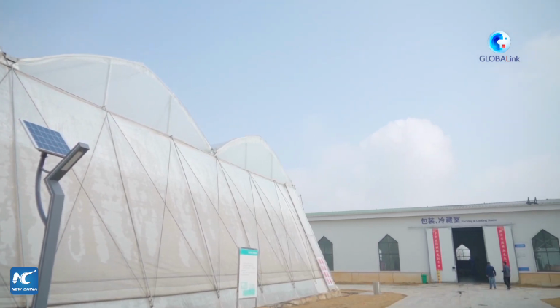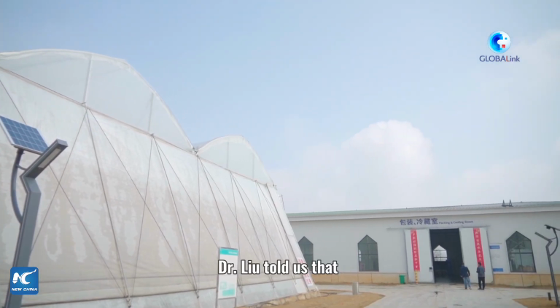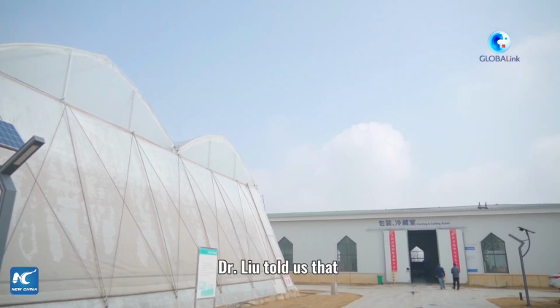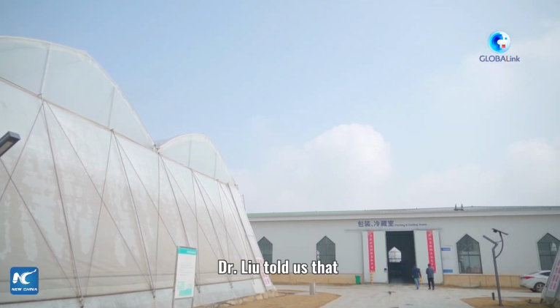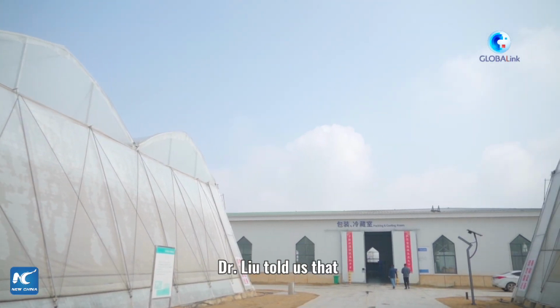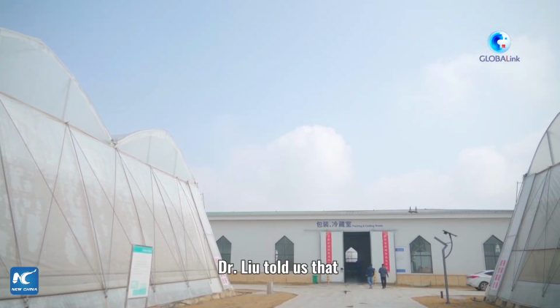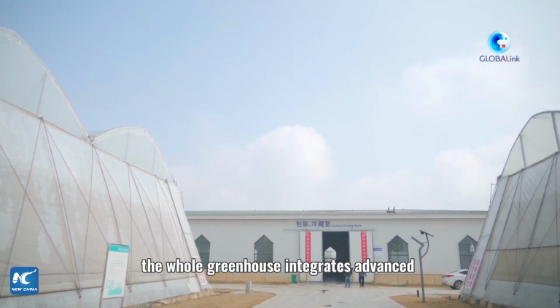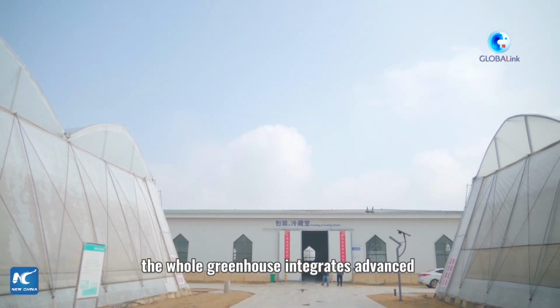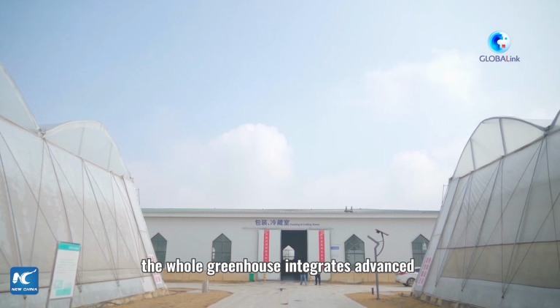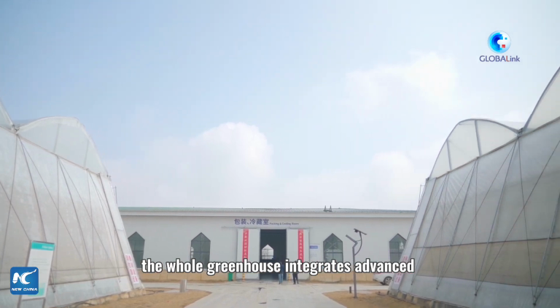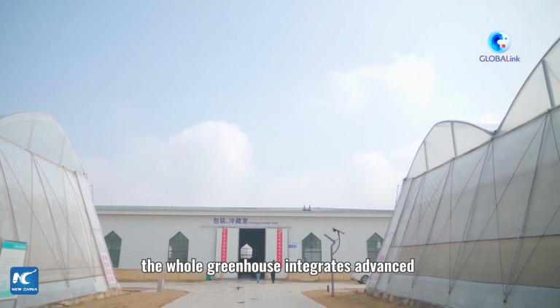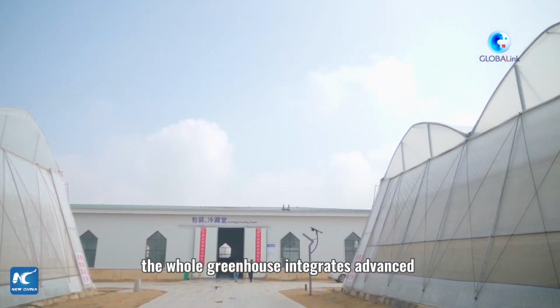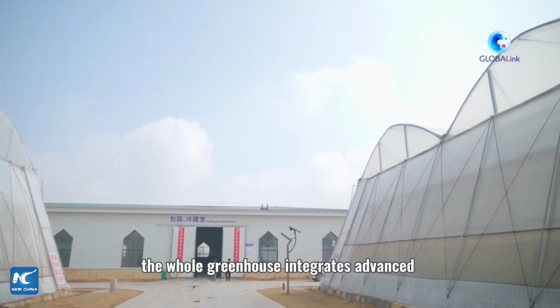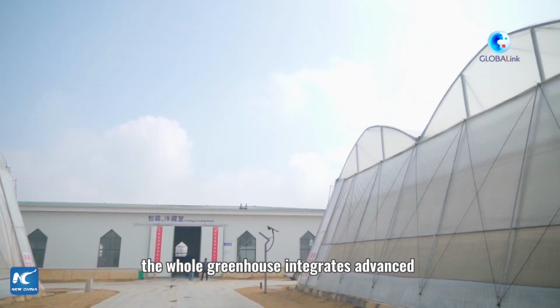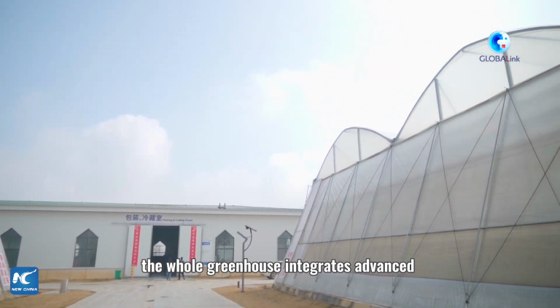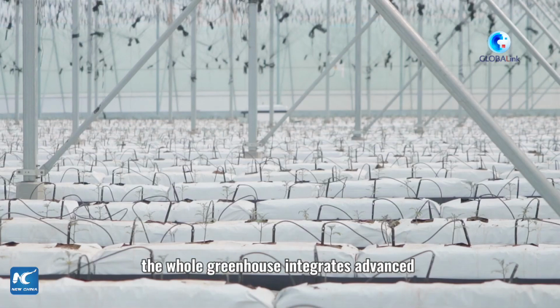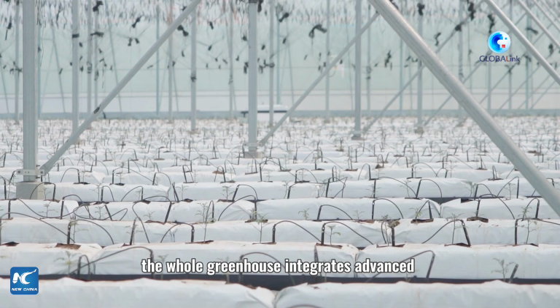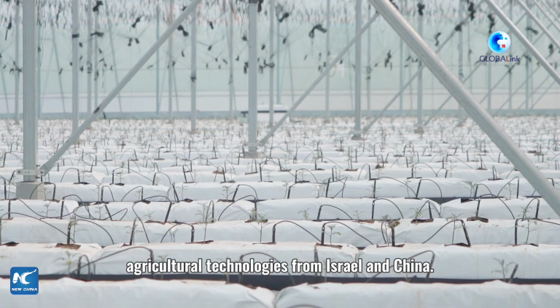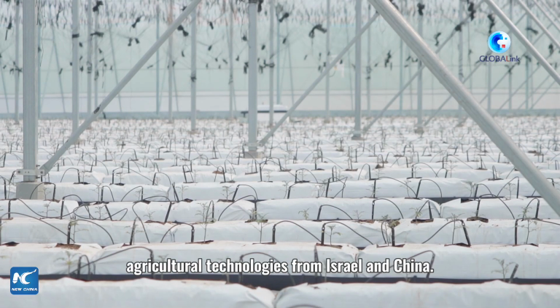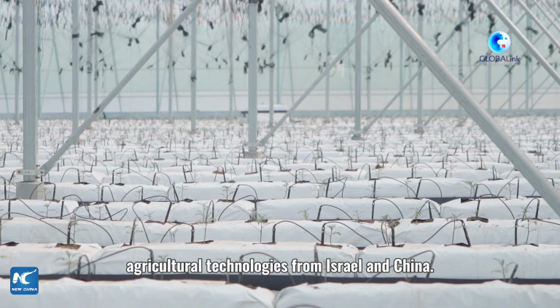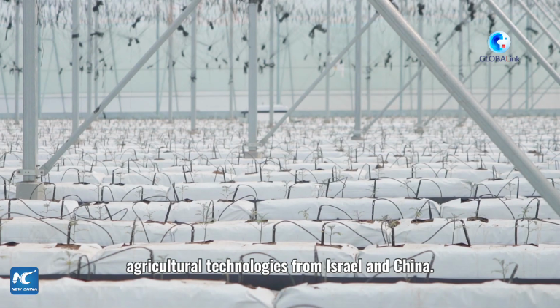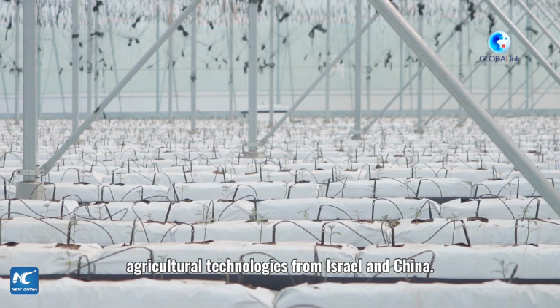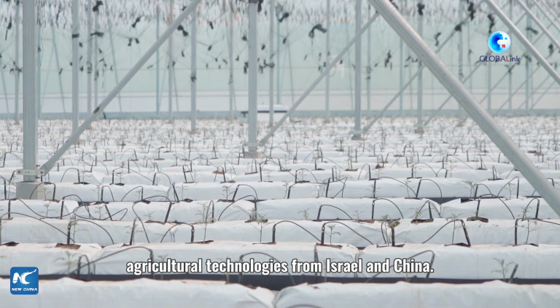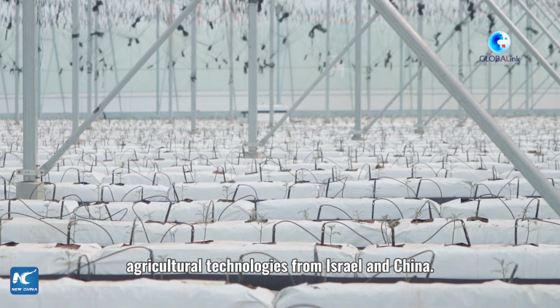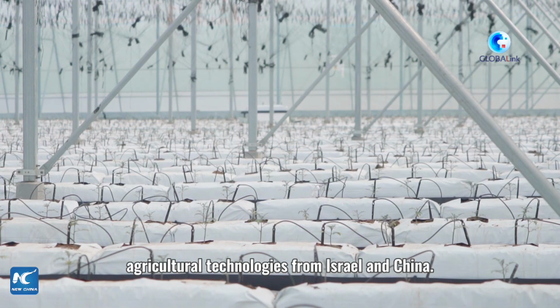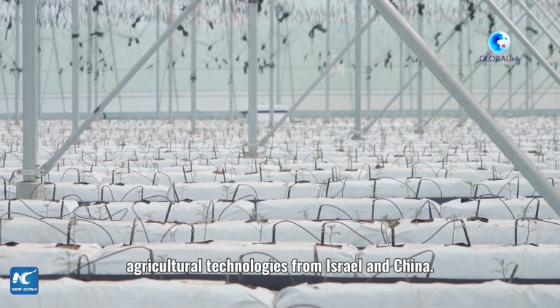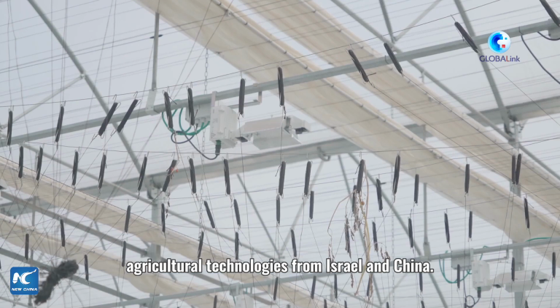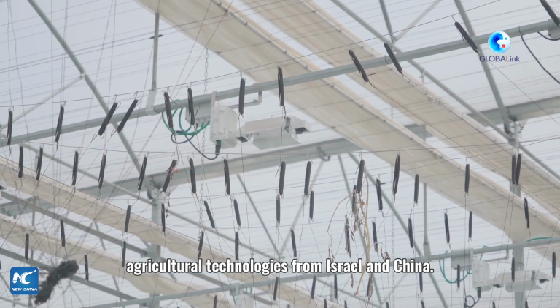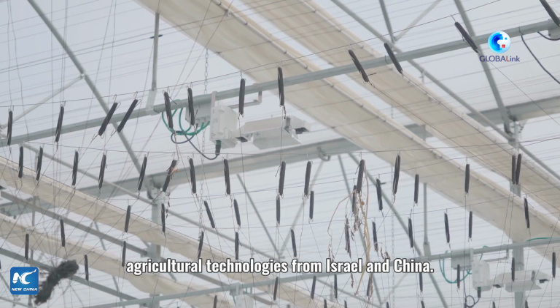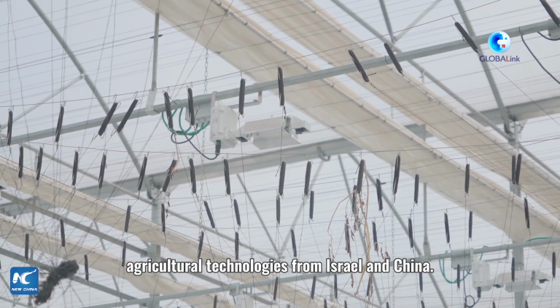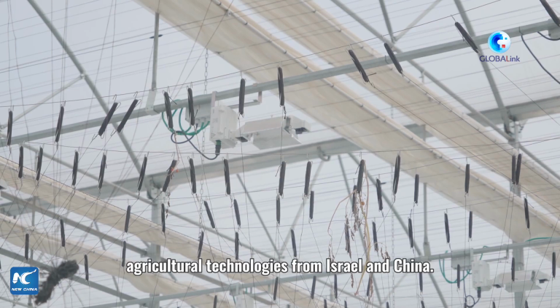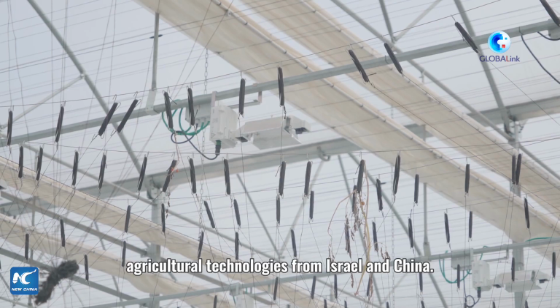Dr. Liu told us the whole greenhouse integrates advanced agricultural technologies from Israel and China.